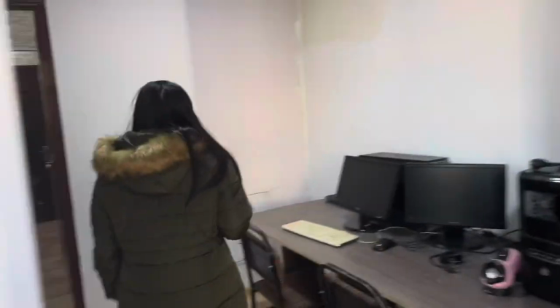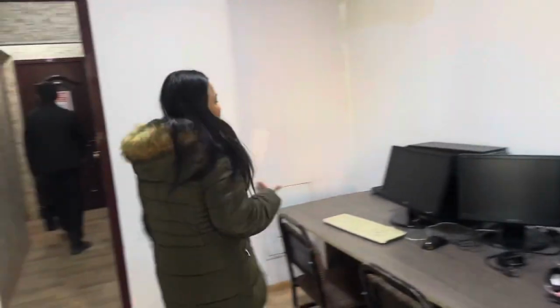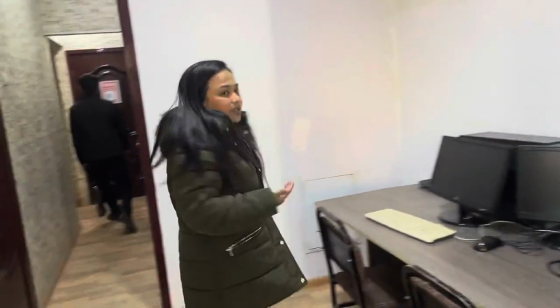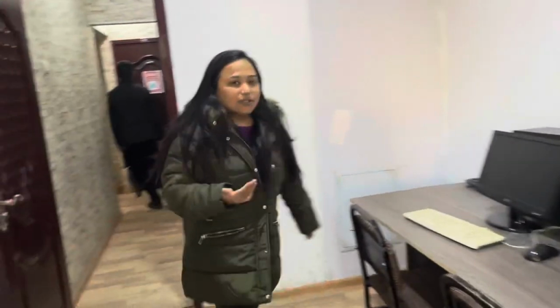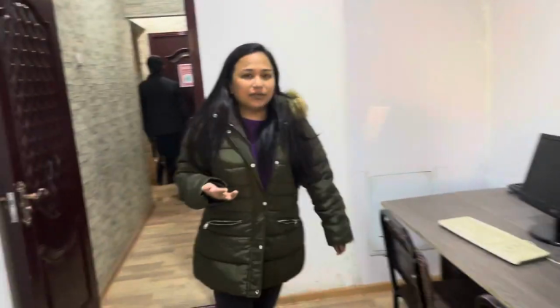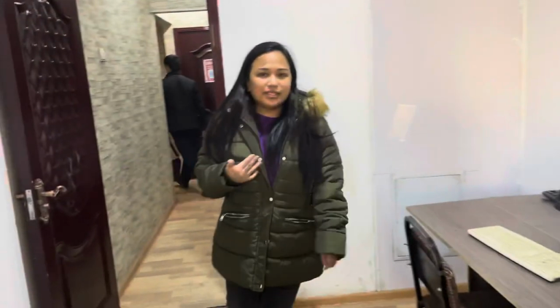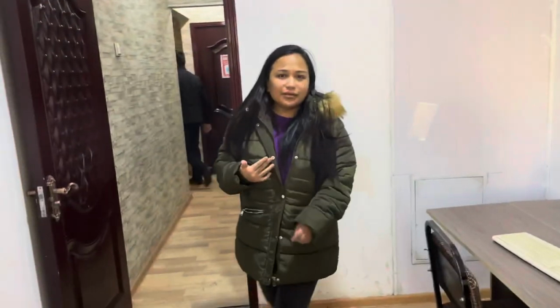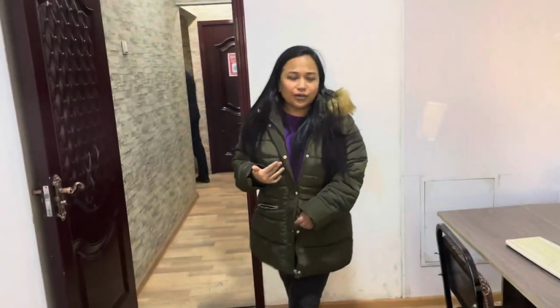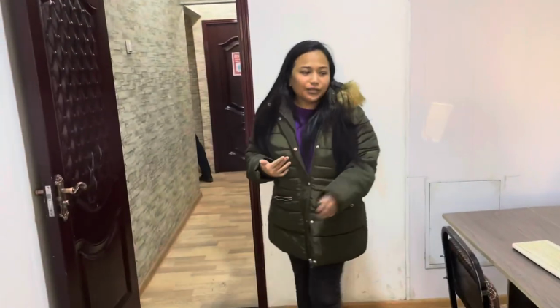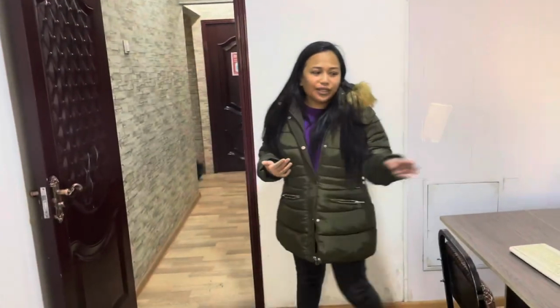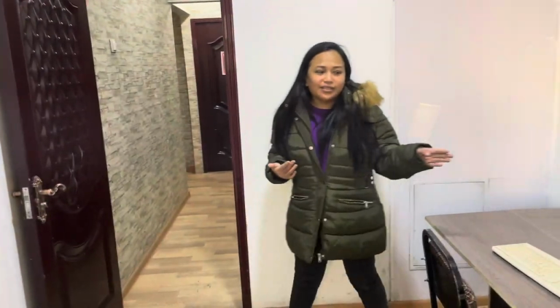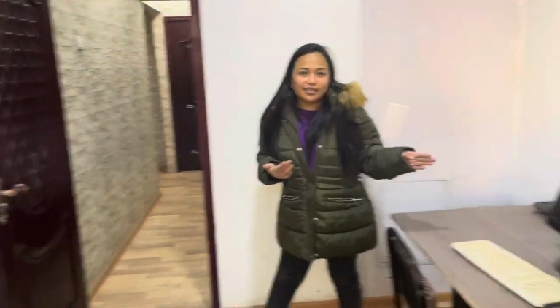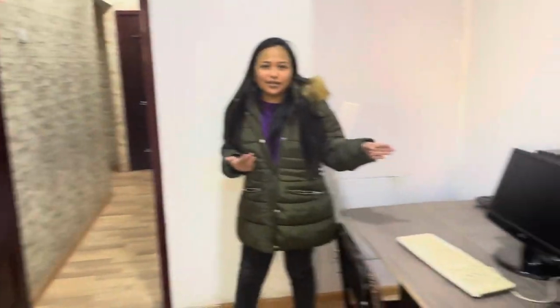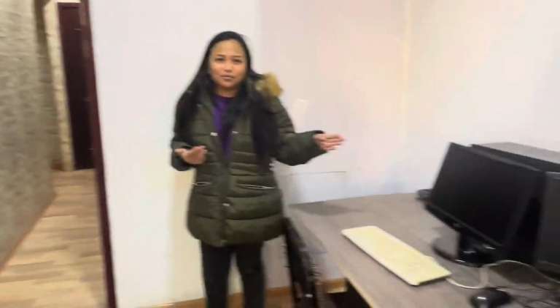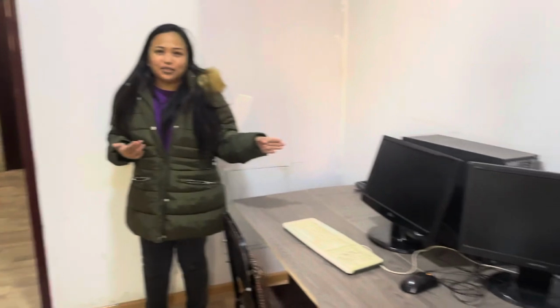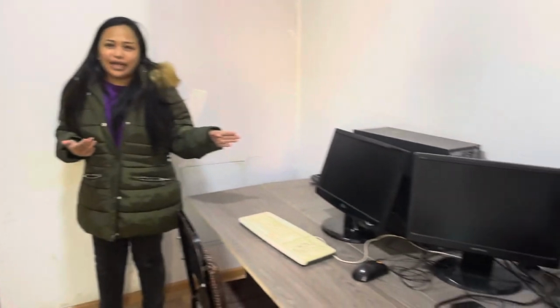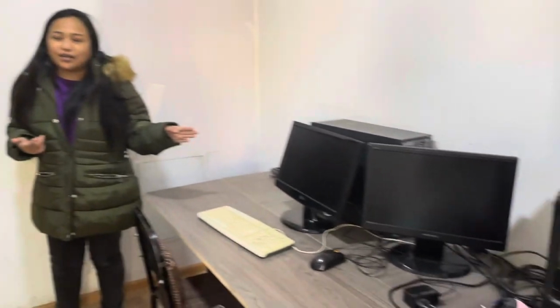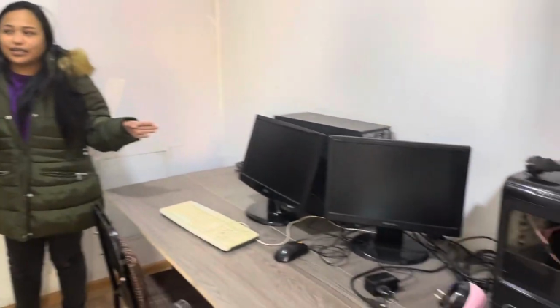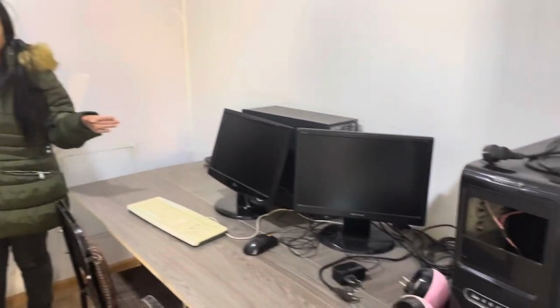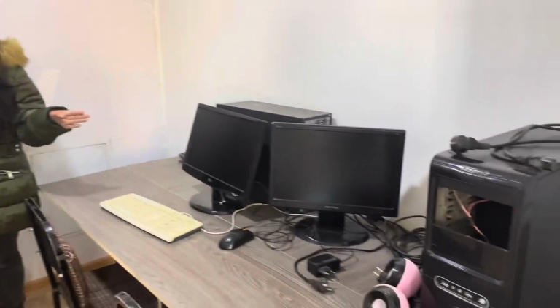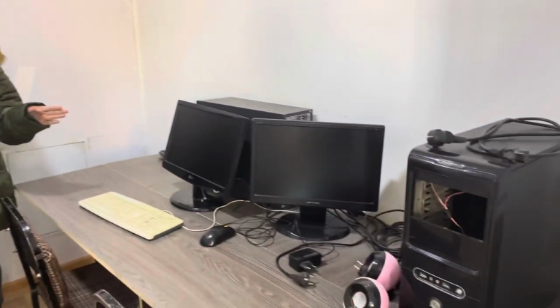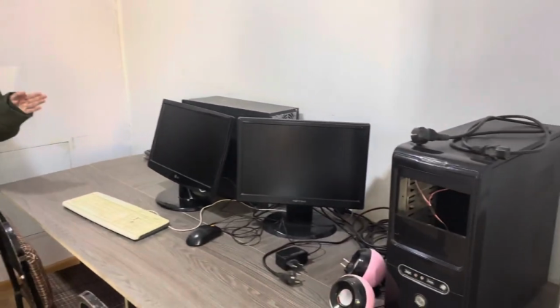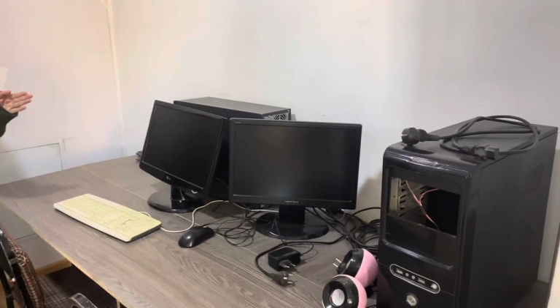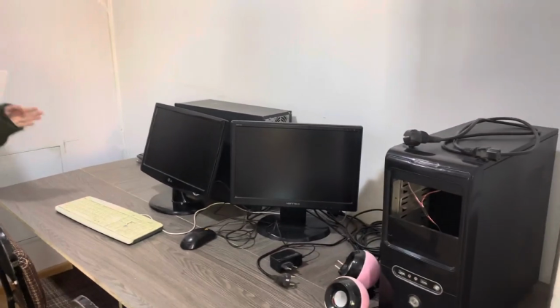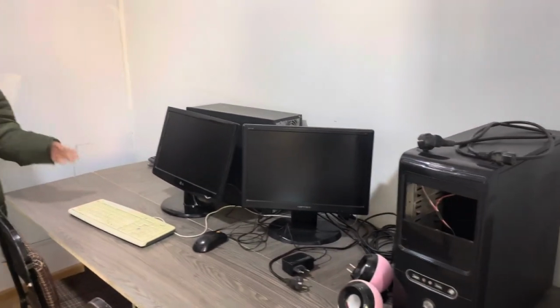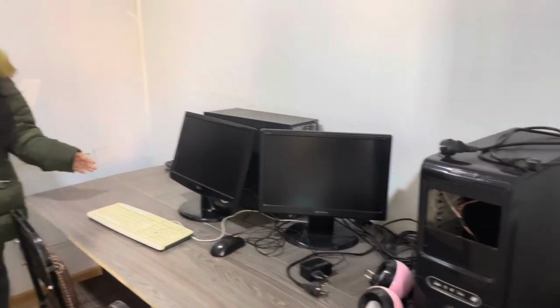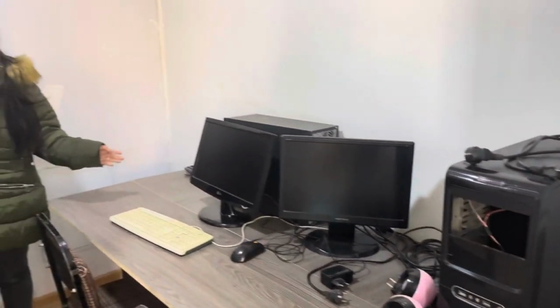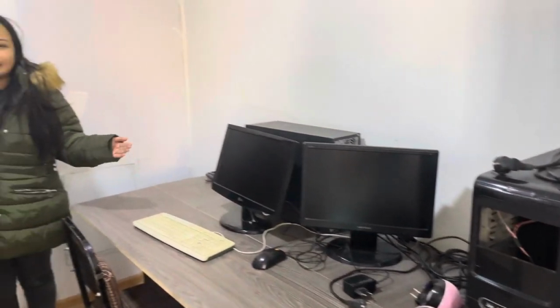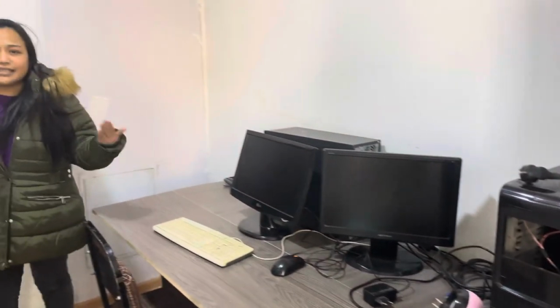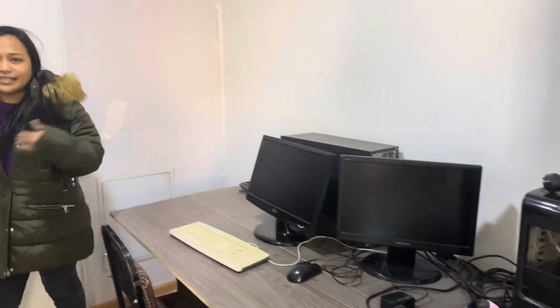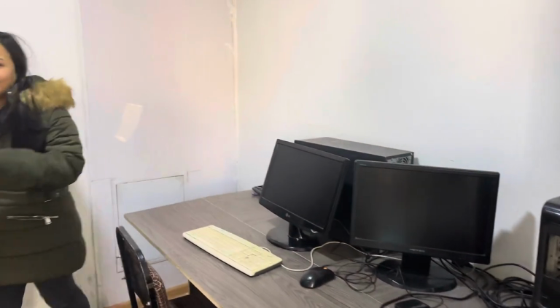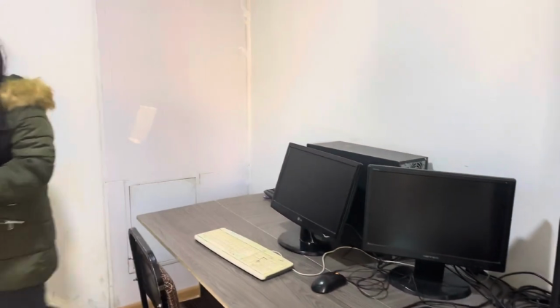This is the corridor, and this is the computer area for computer classes. Let's go.